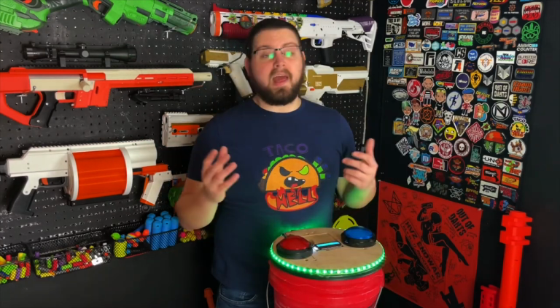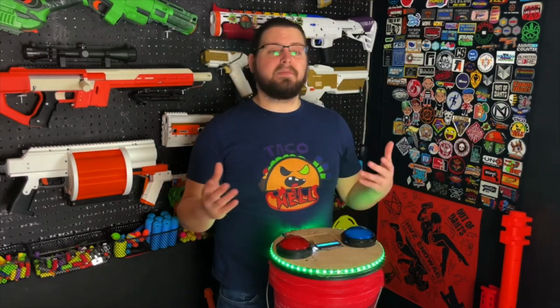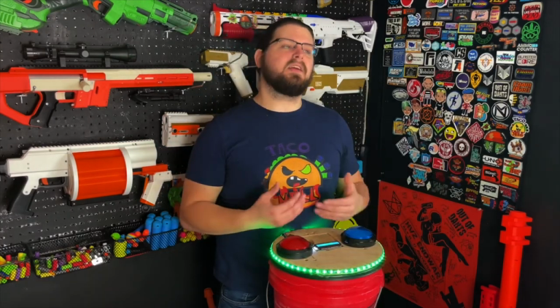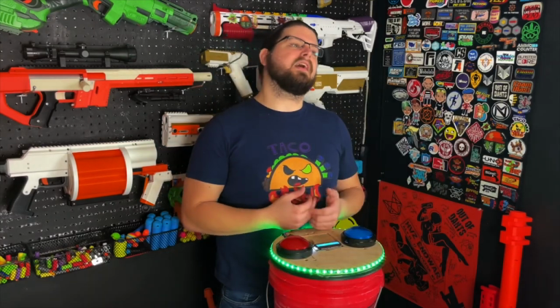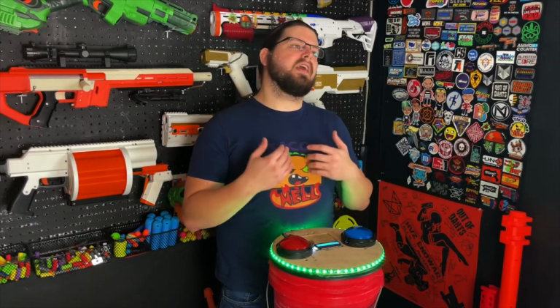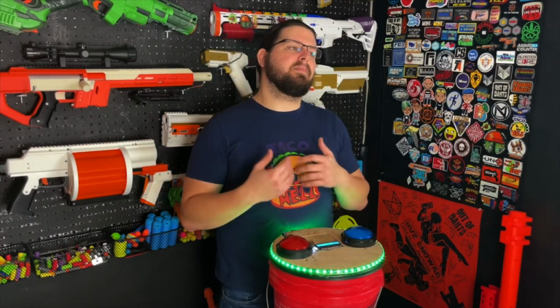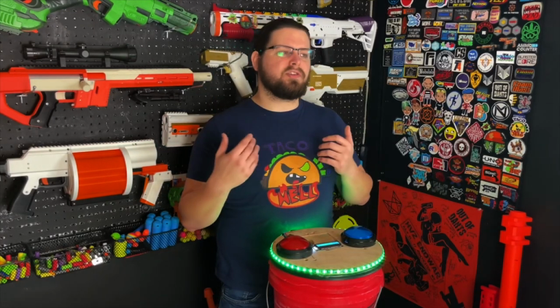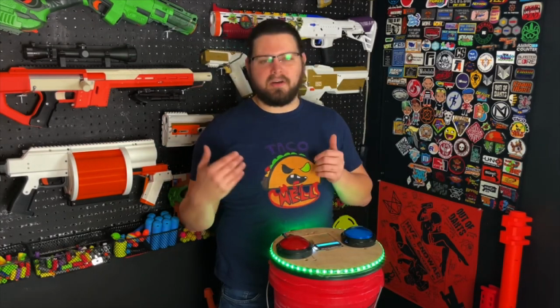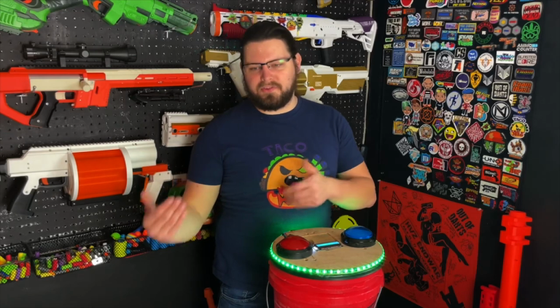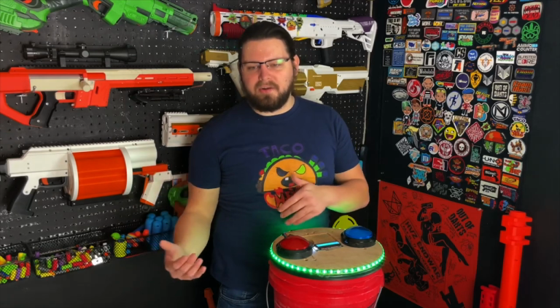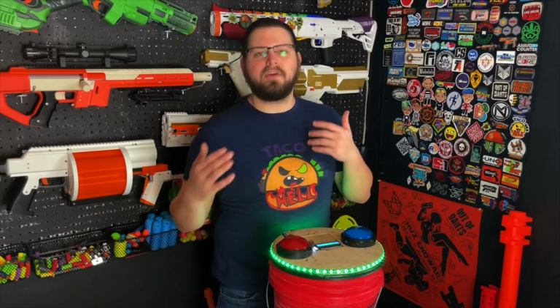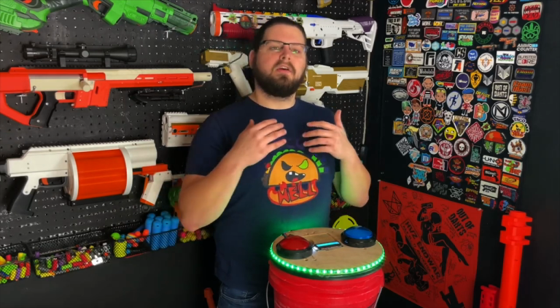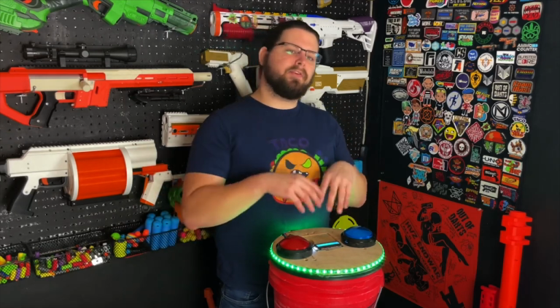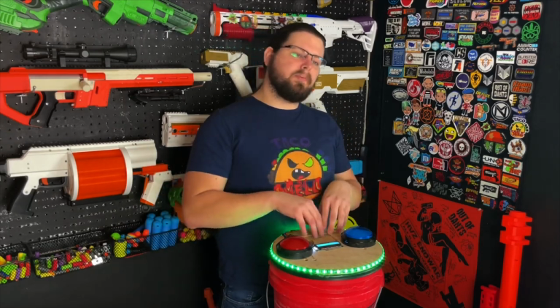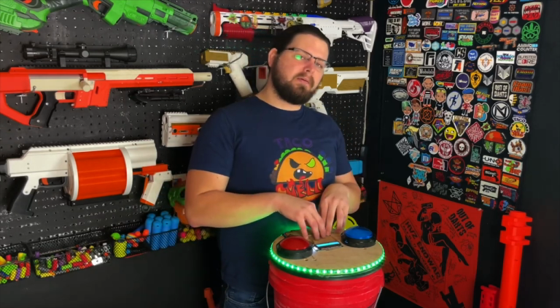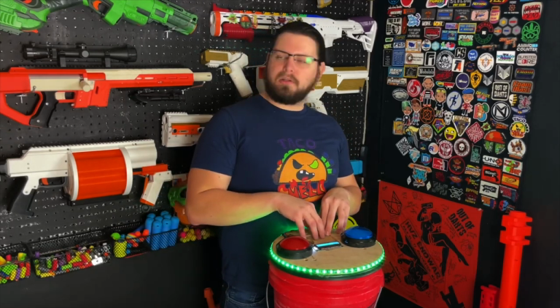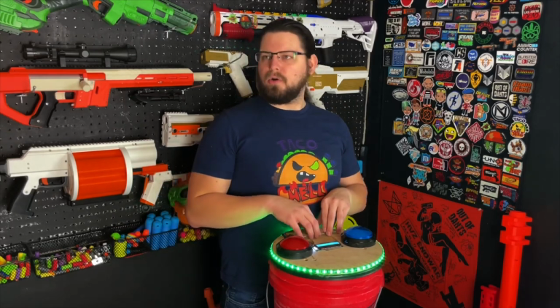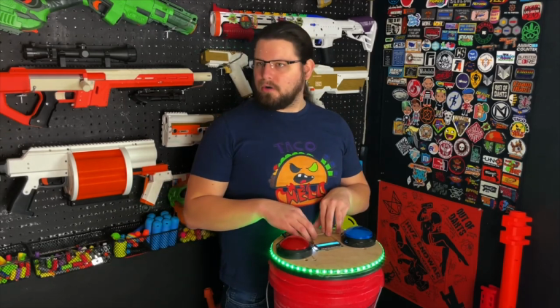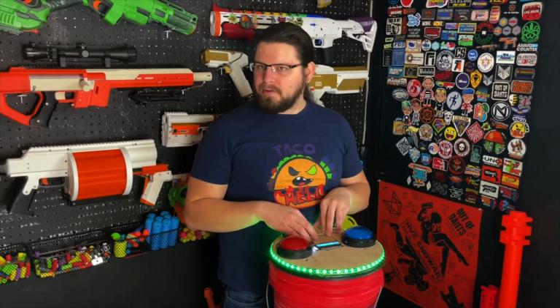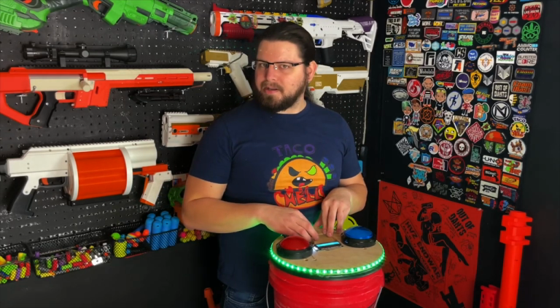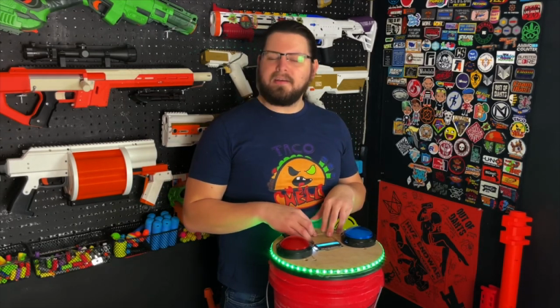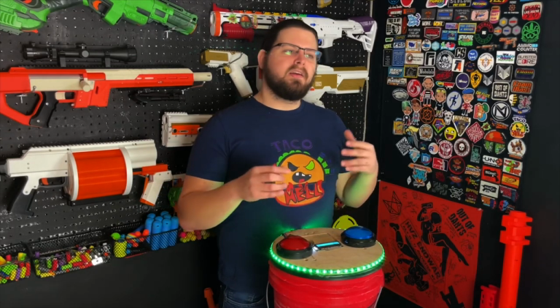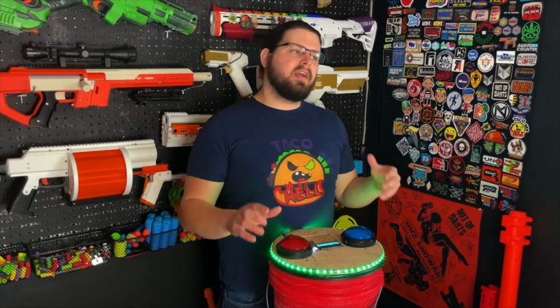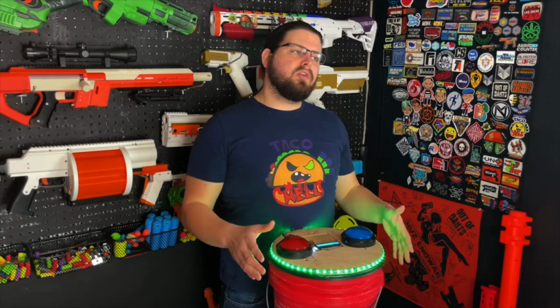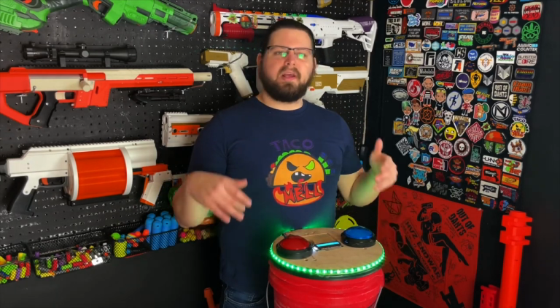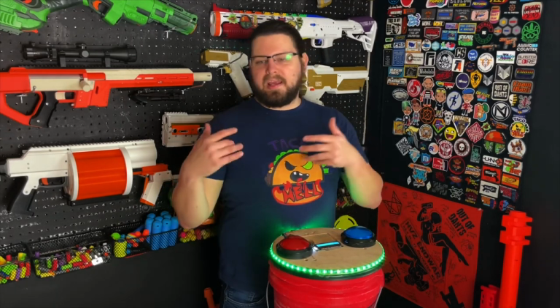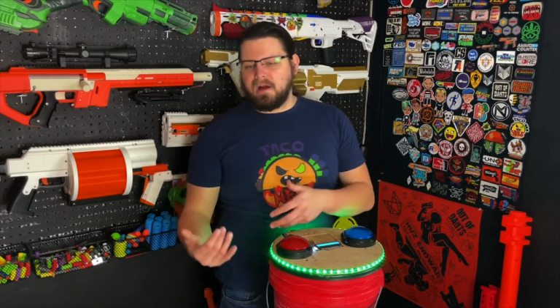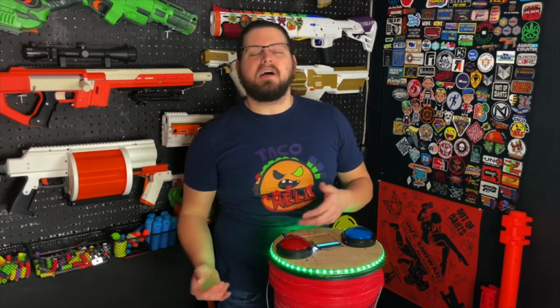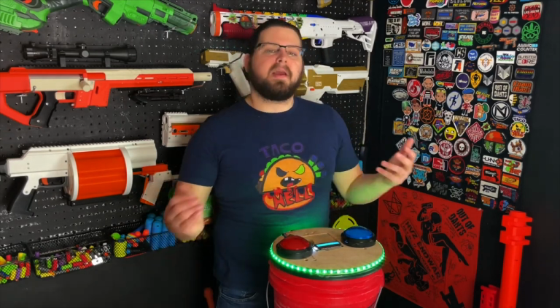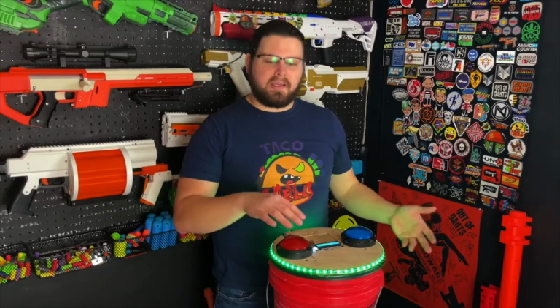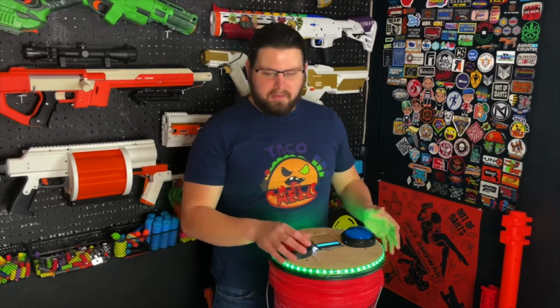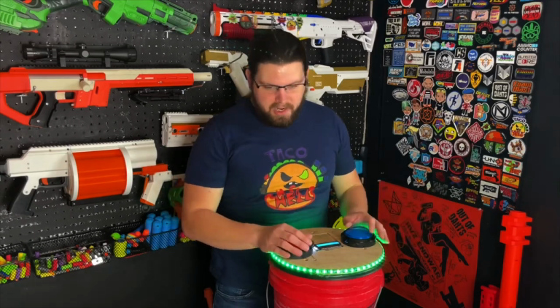Adam did collect a bunch of sounds for you to be able to load onto the bucket, including a count up and count down.